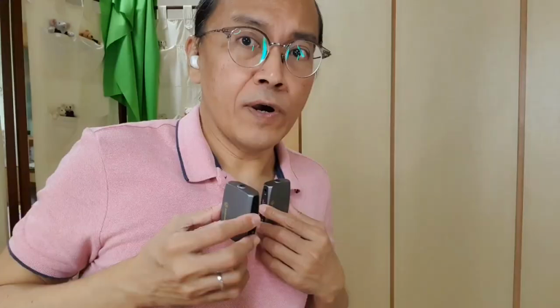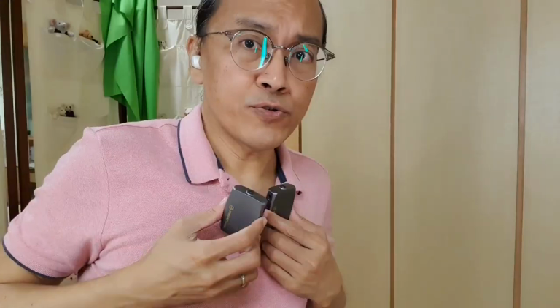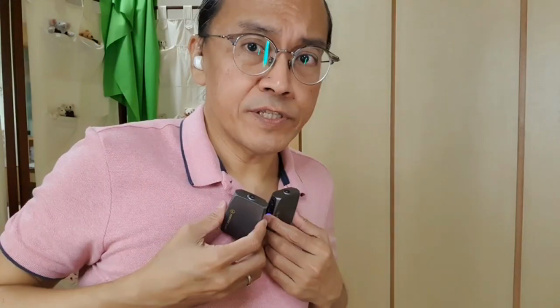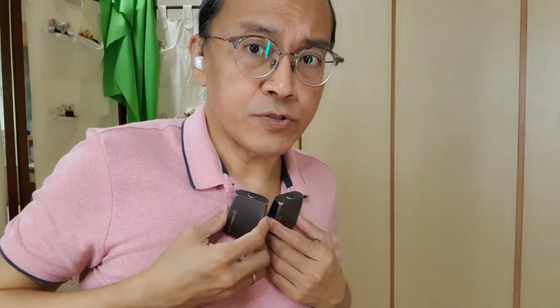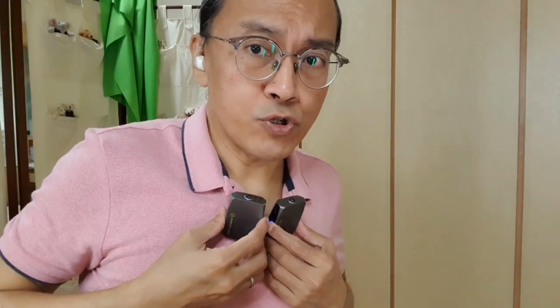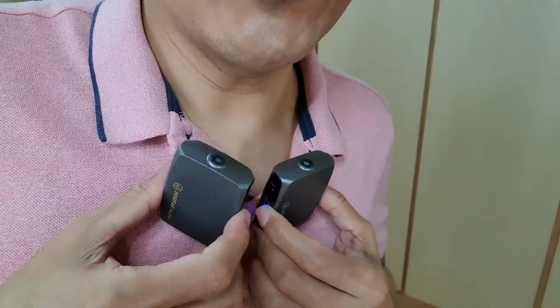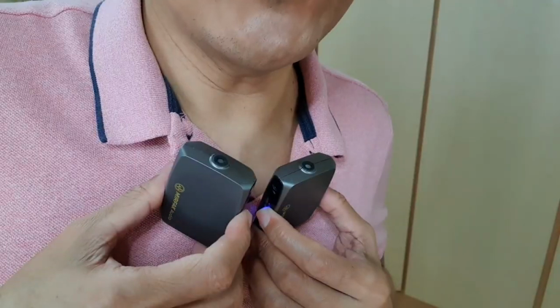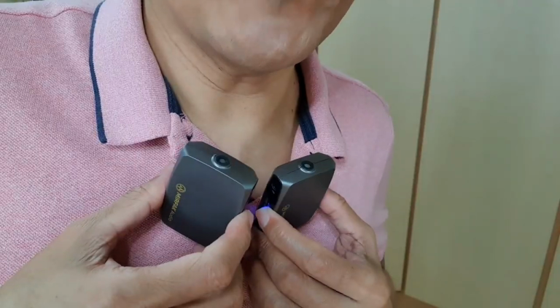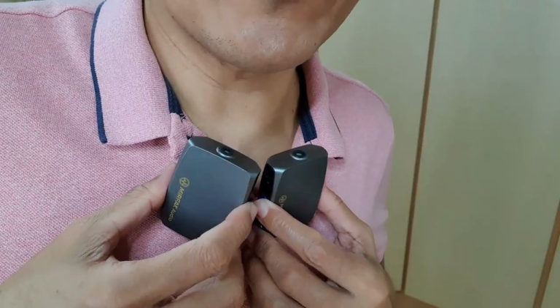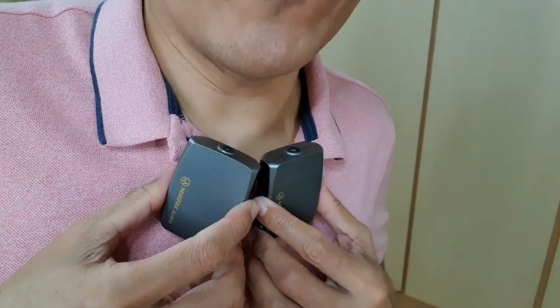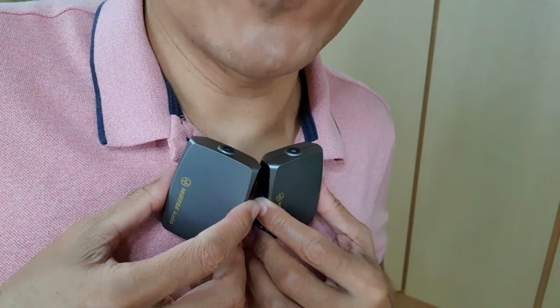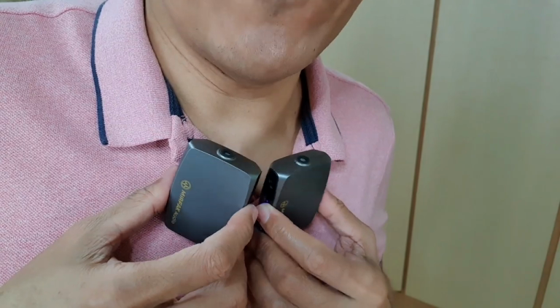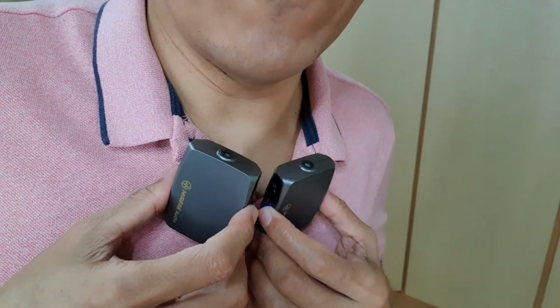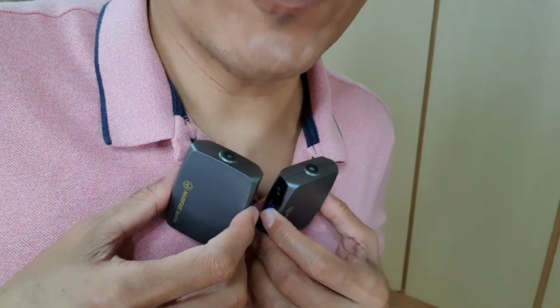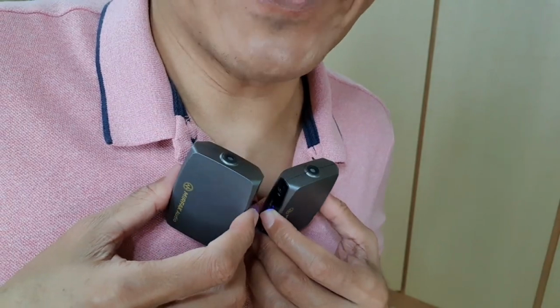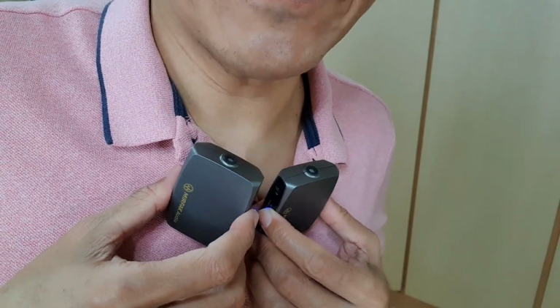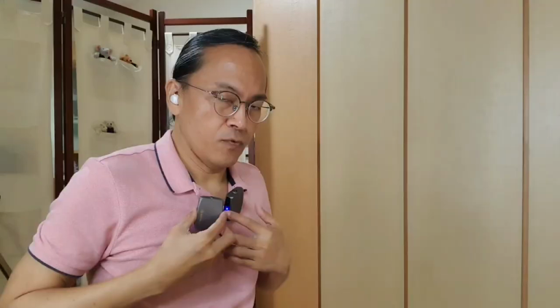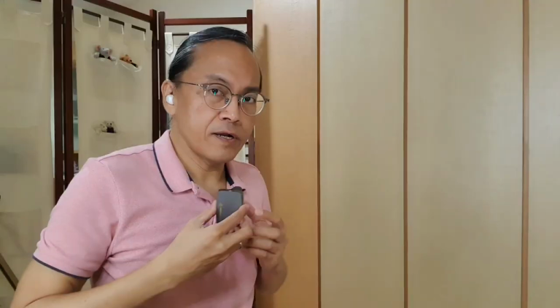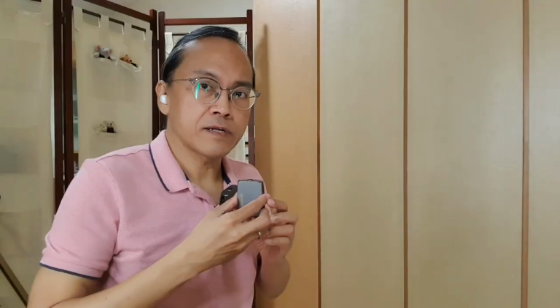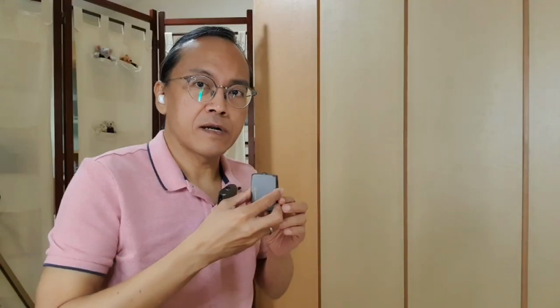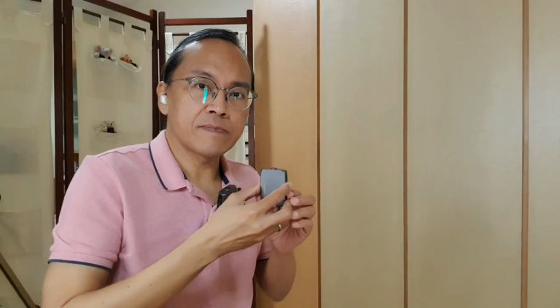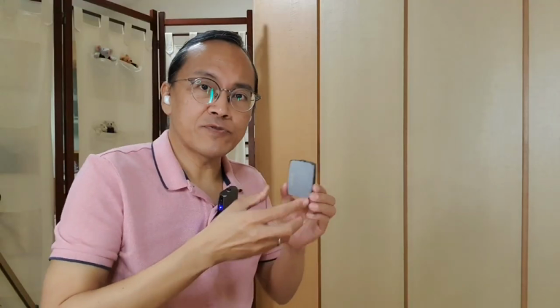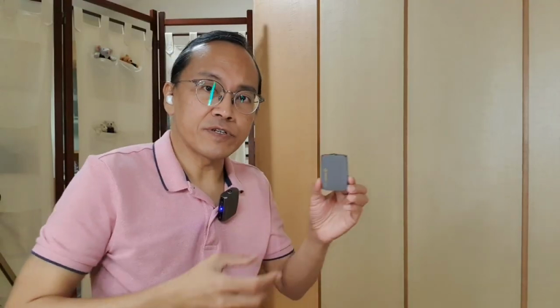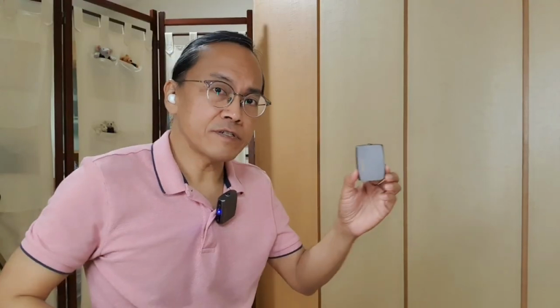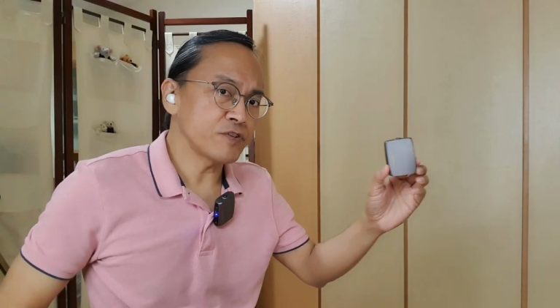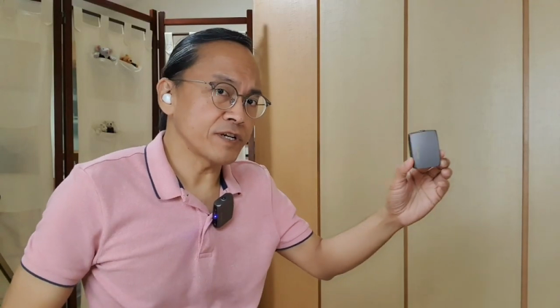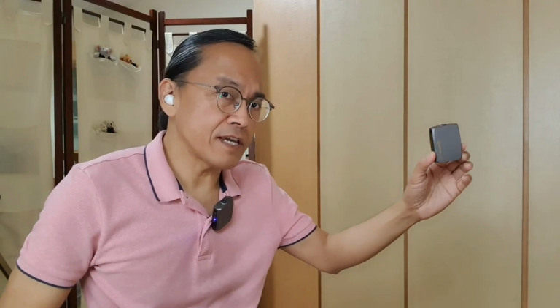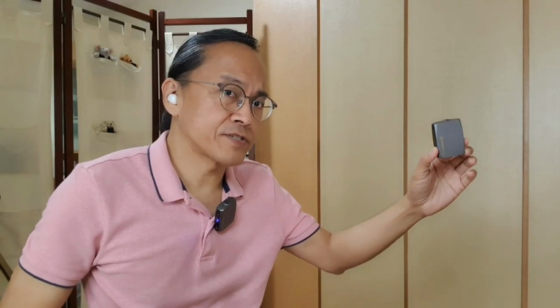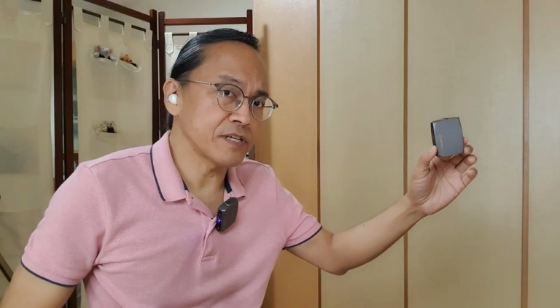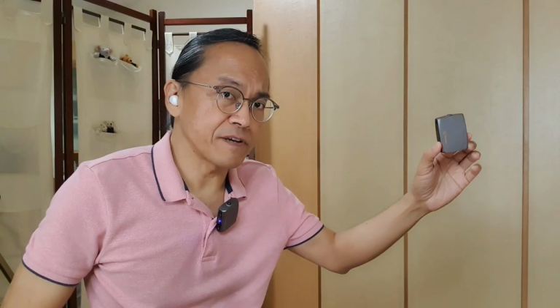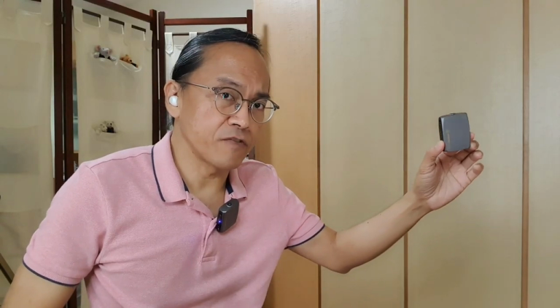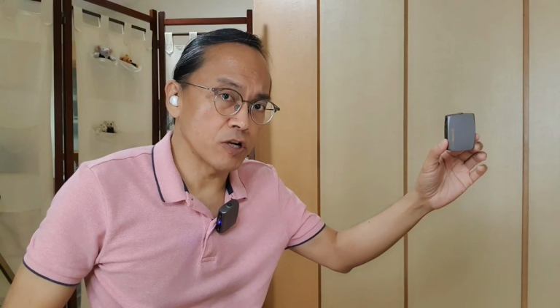Why do I need two microphones for vlogging? Well, I might want to interview a guest in my vlog.